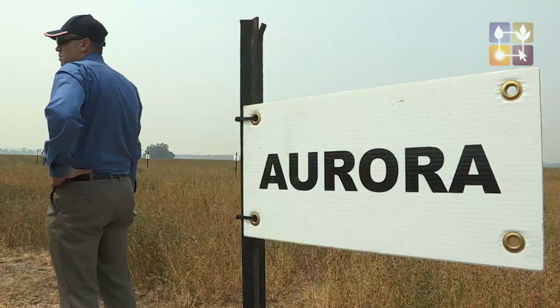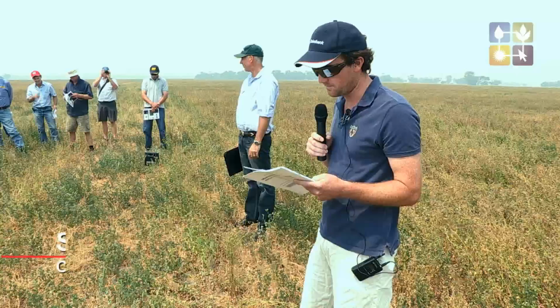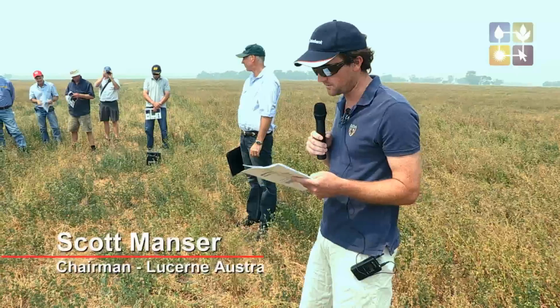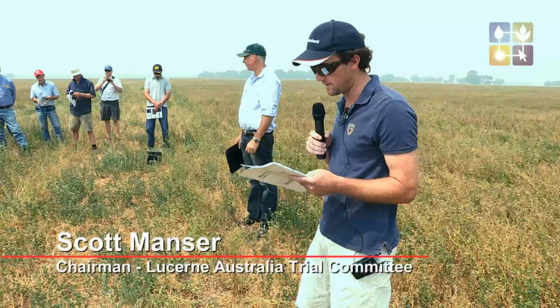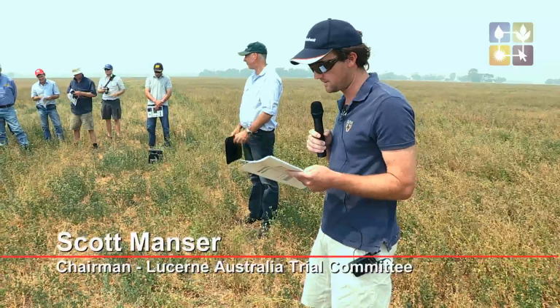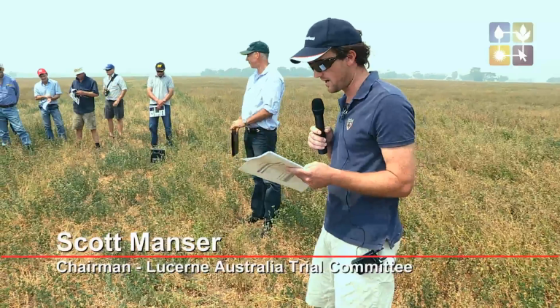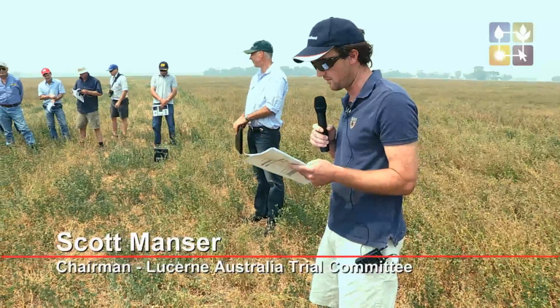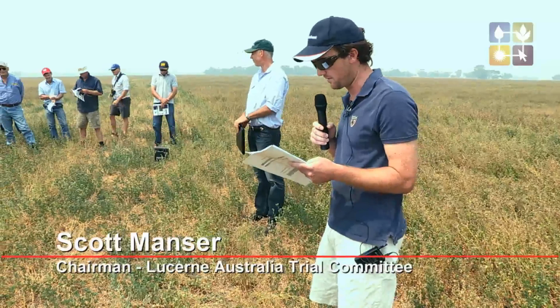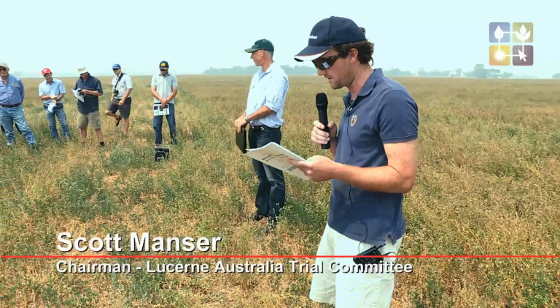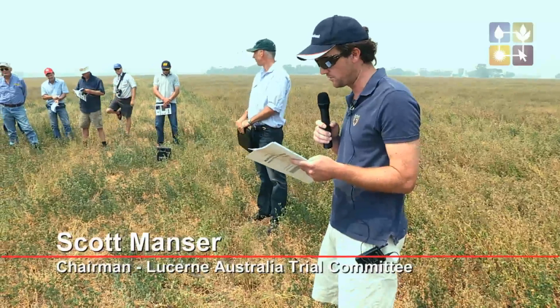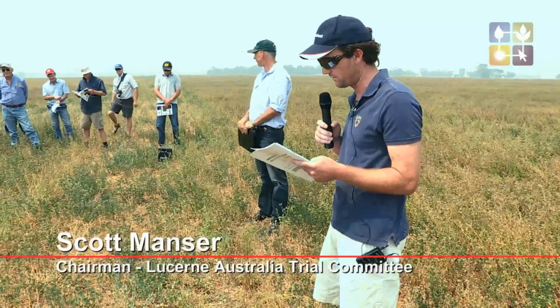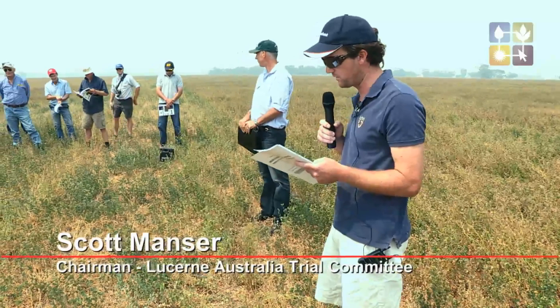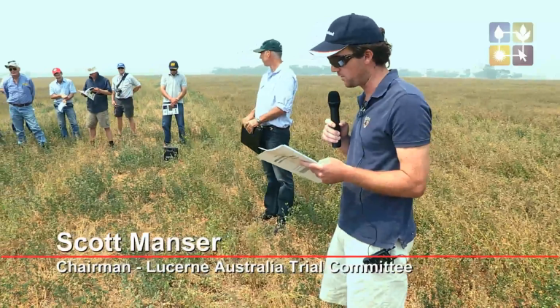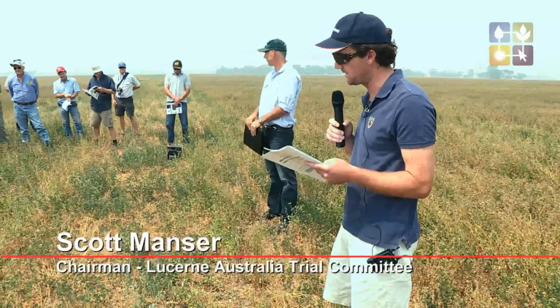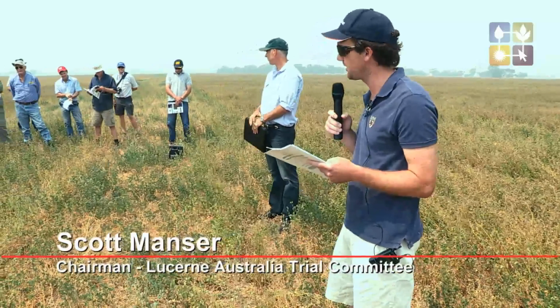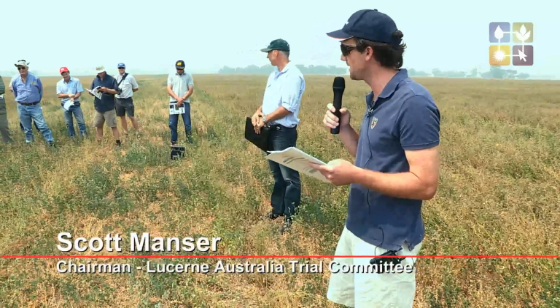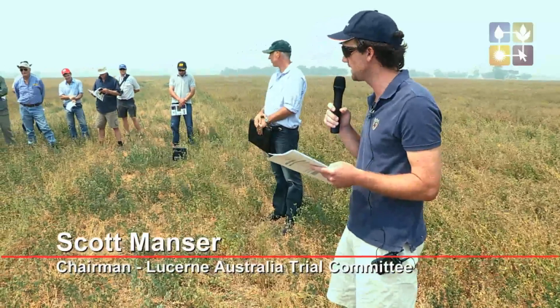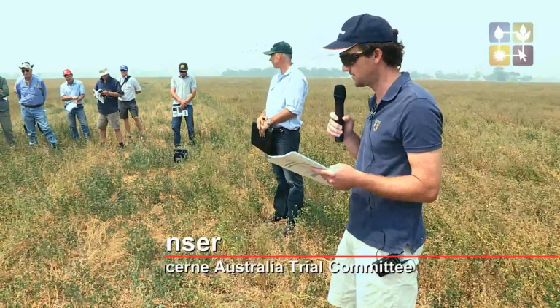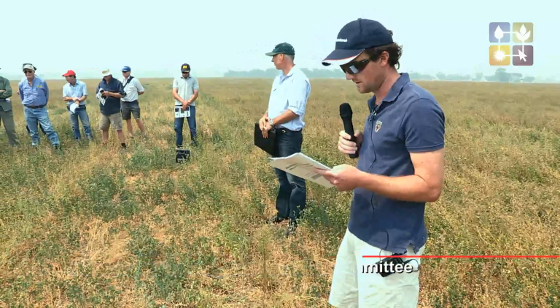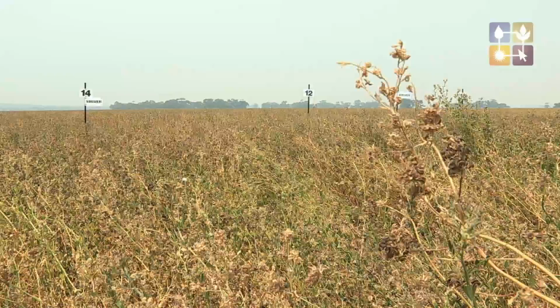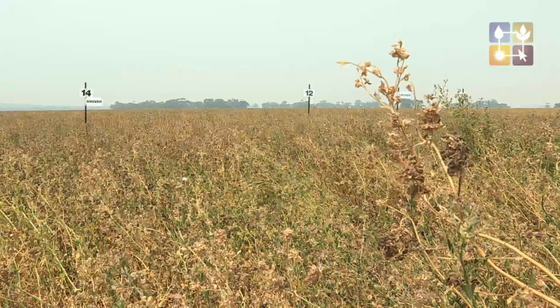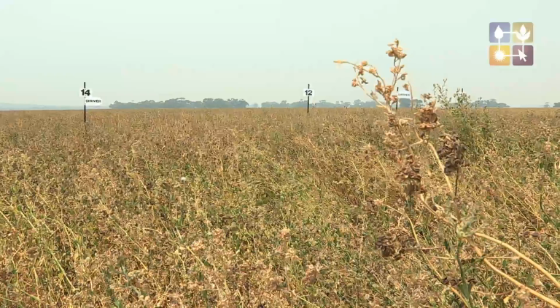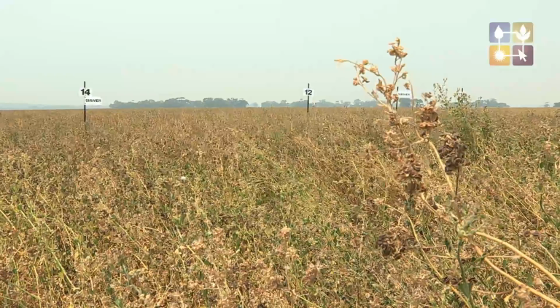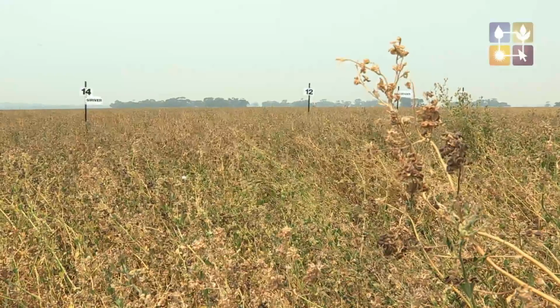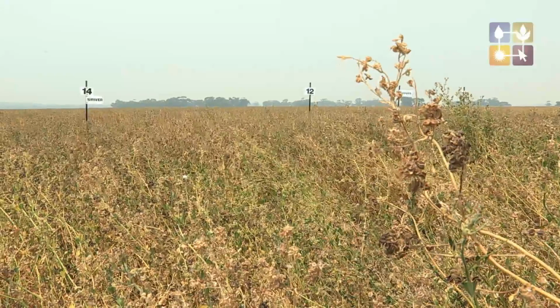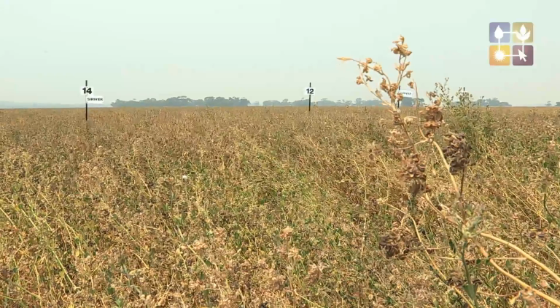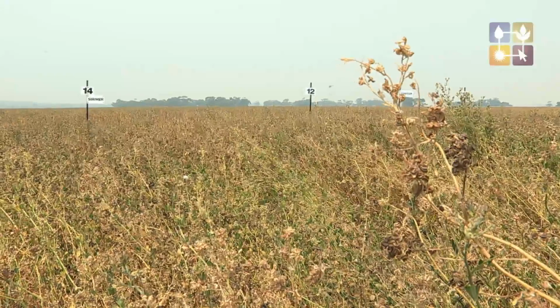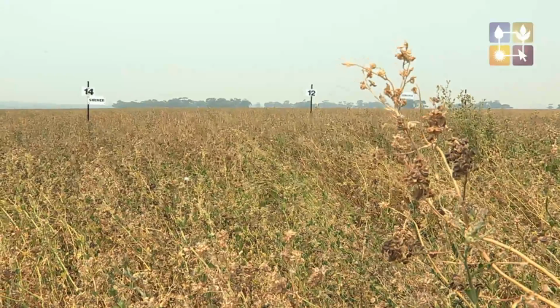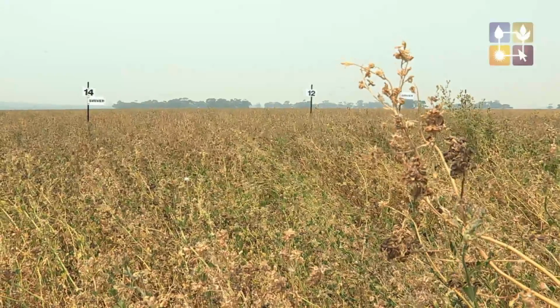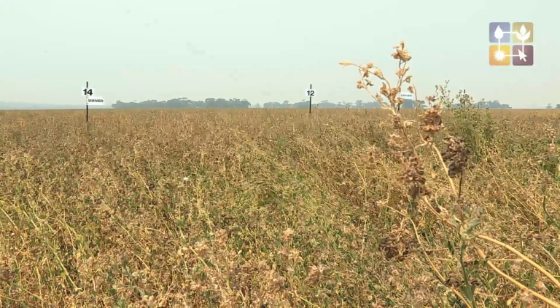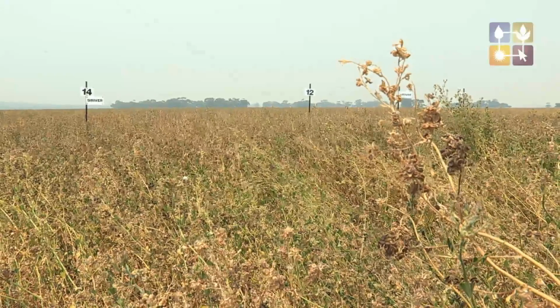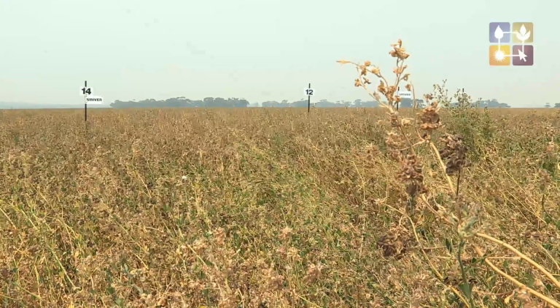The plot size was around 2.4 metres wide by 8 metres. The variety around us is an FG — it's 9L900.